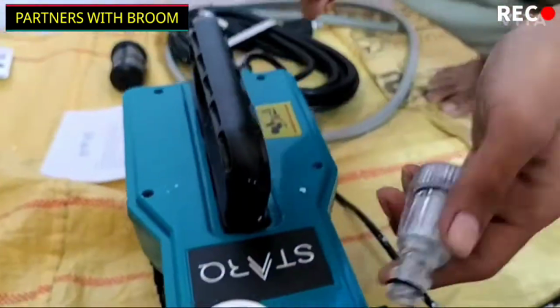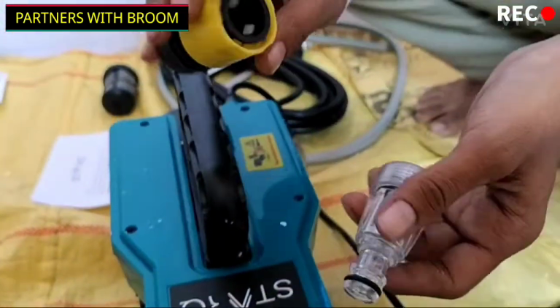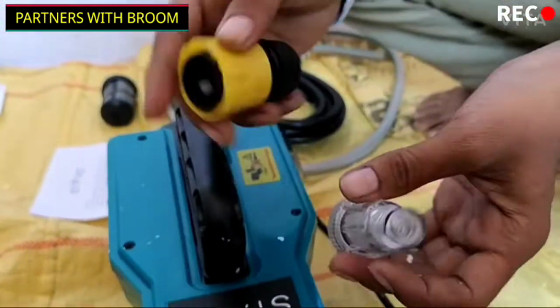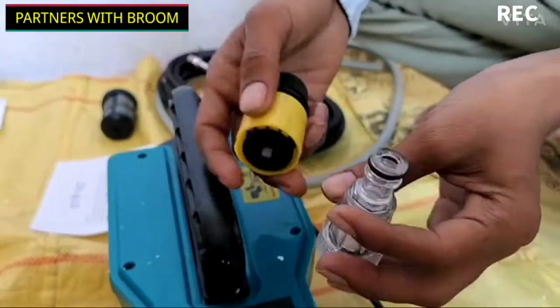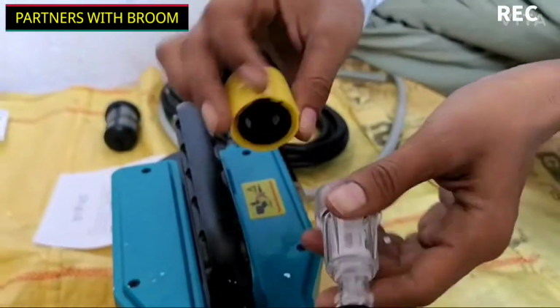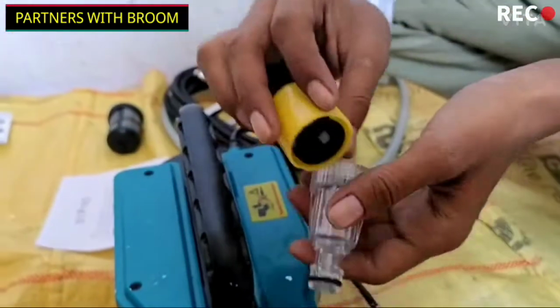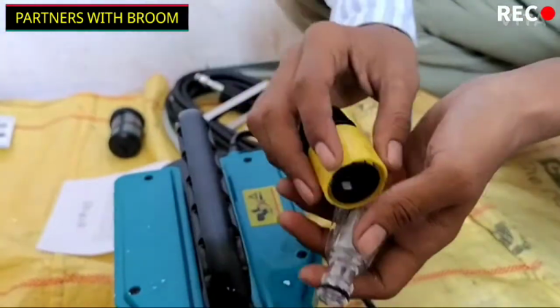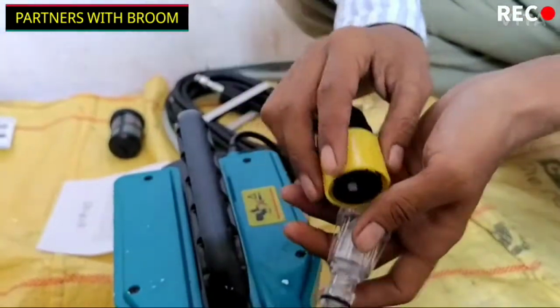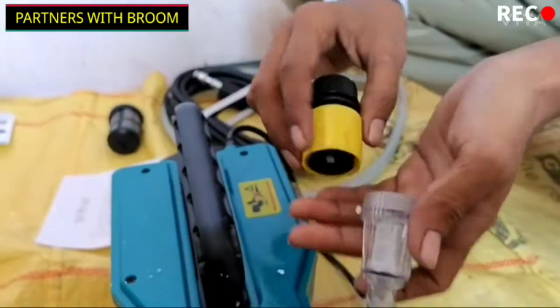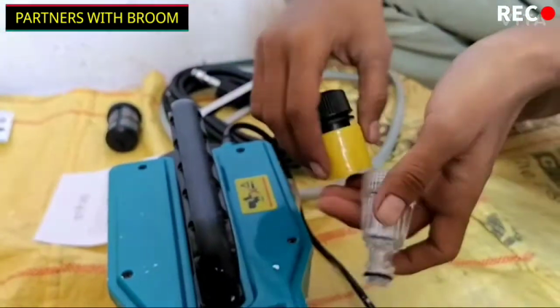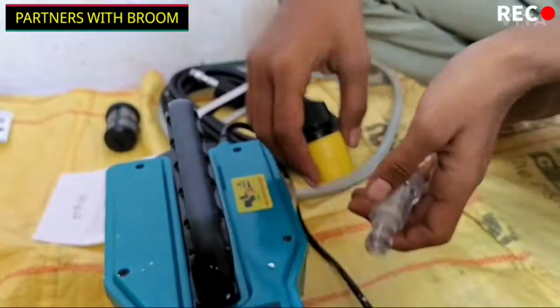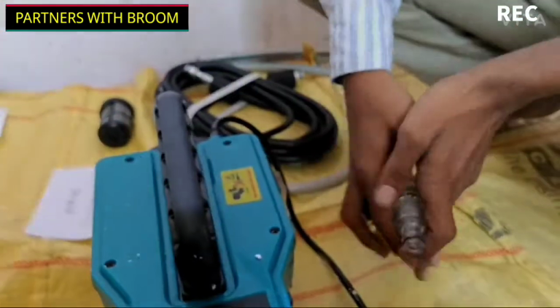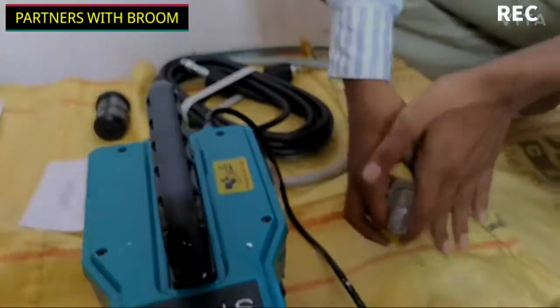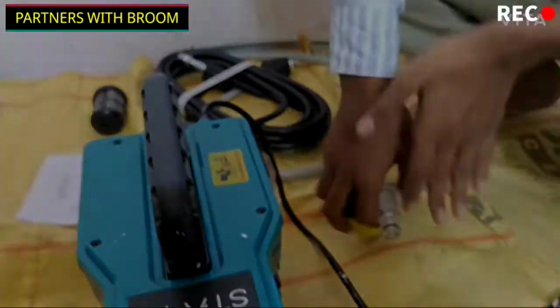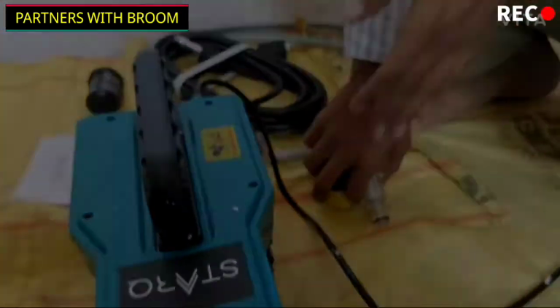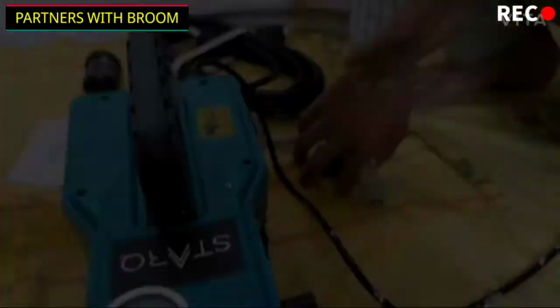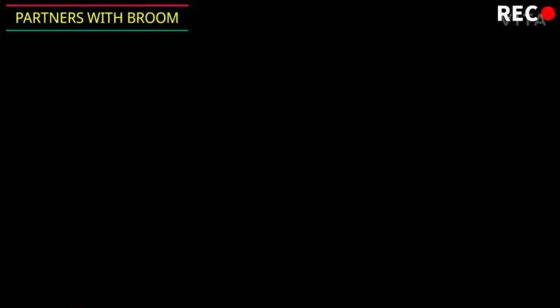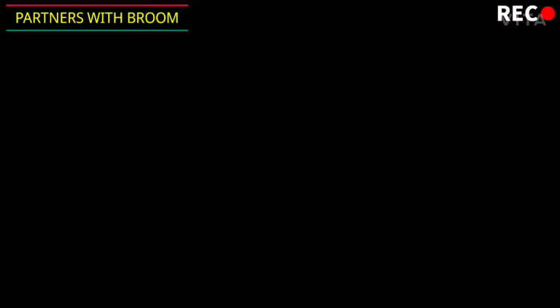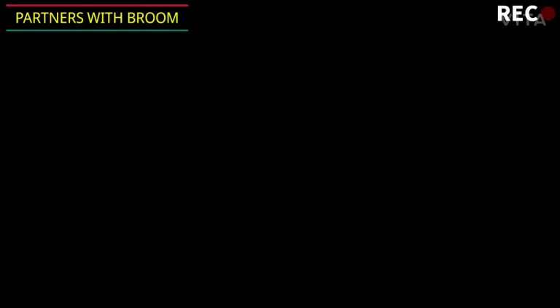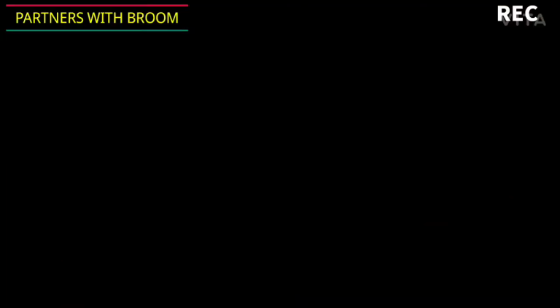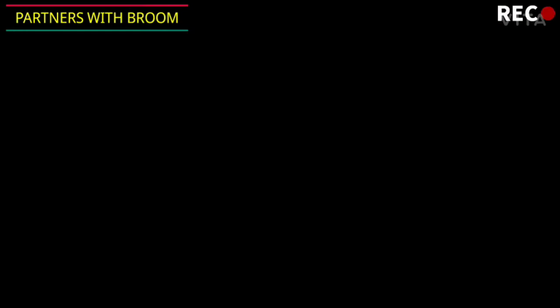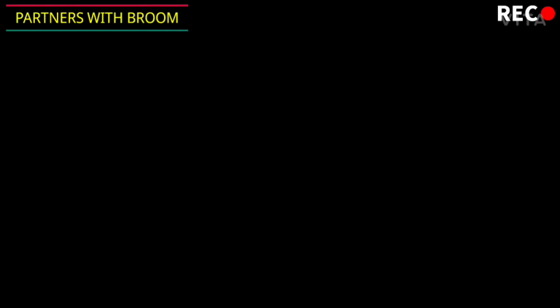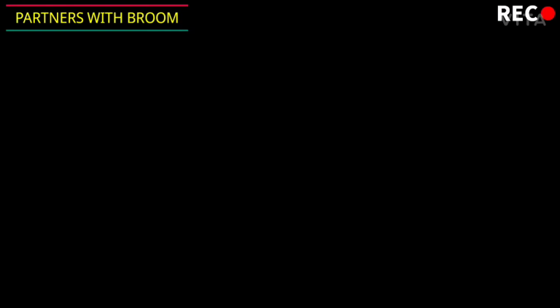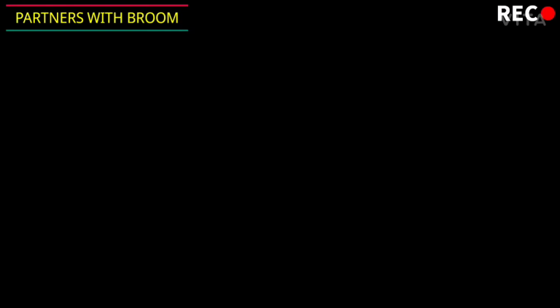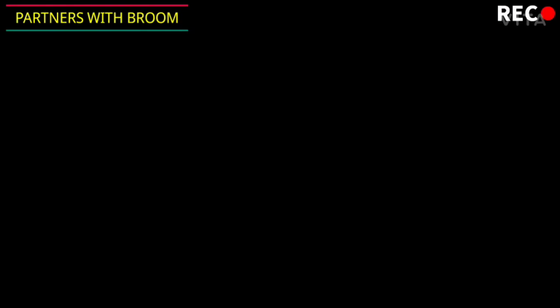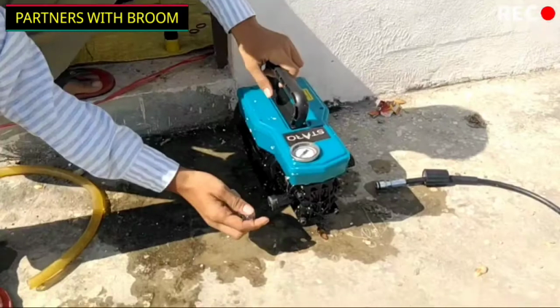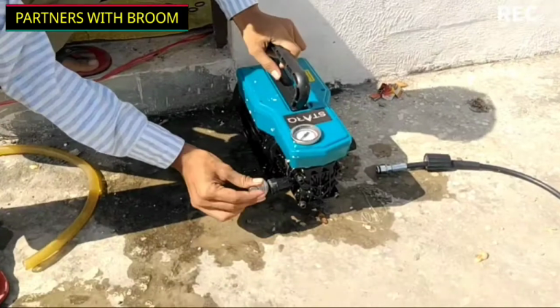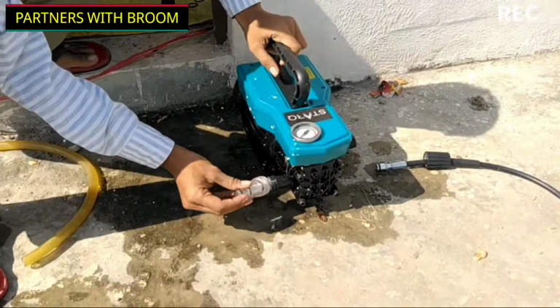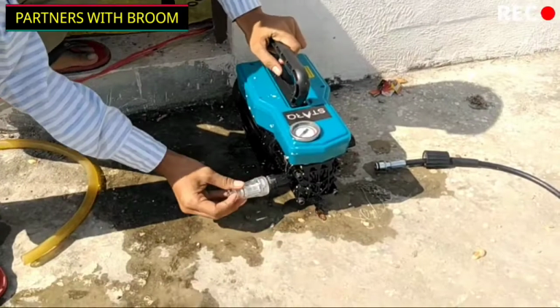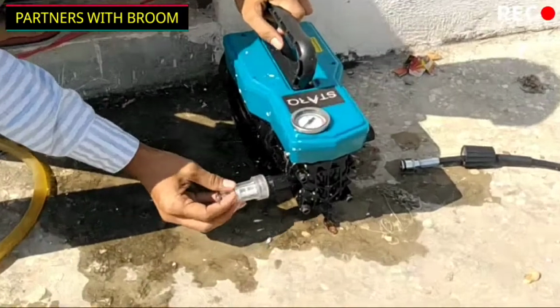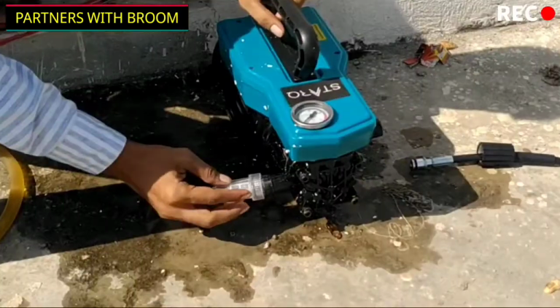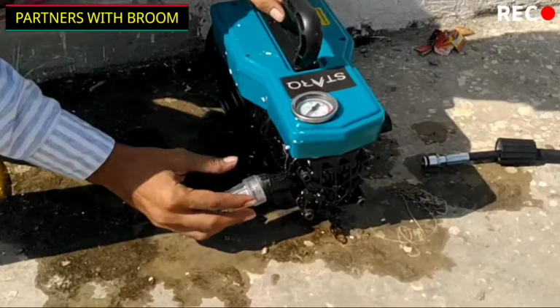These are the connectors. Let me show you how and where they are connected. I will show you the same thing in detail.